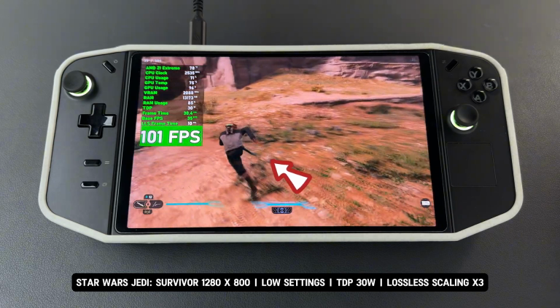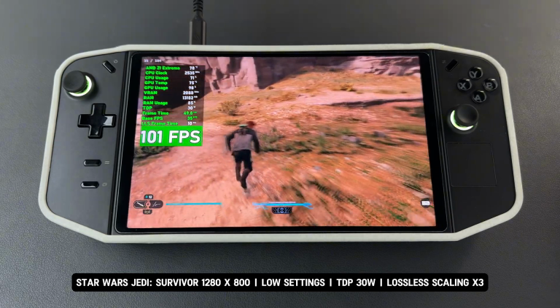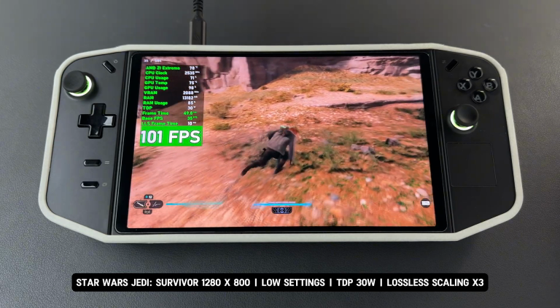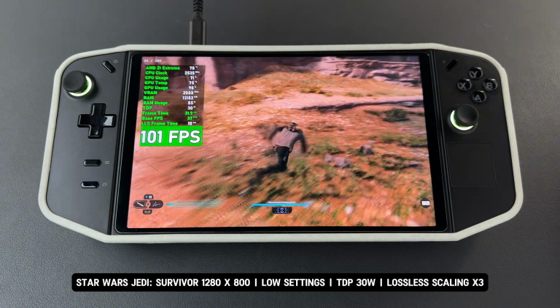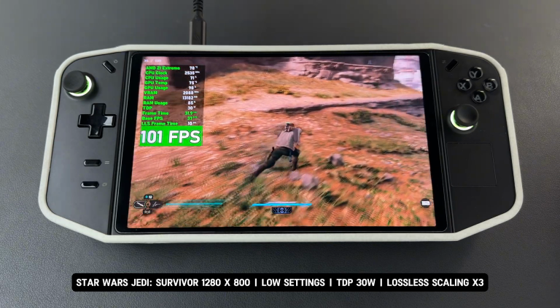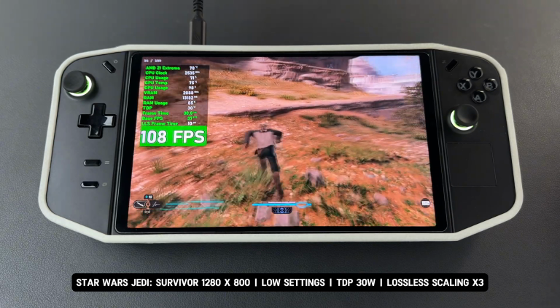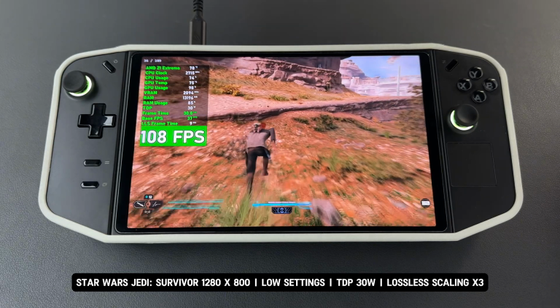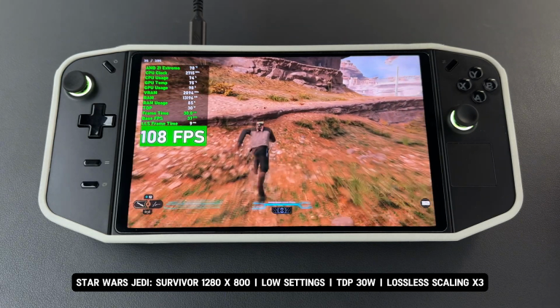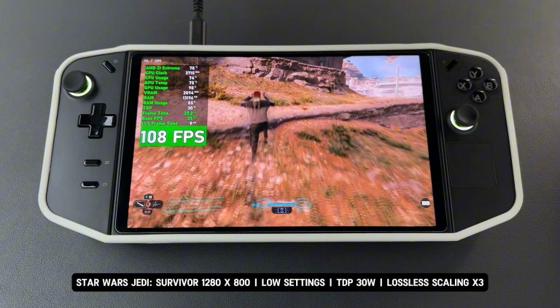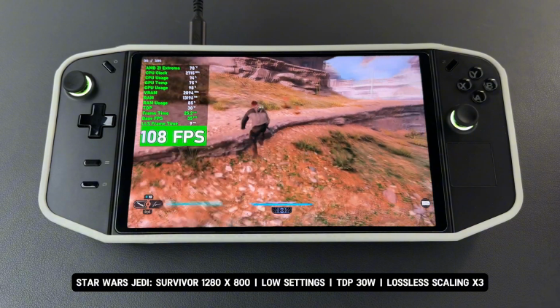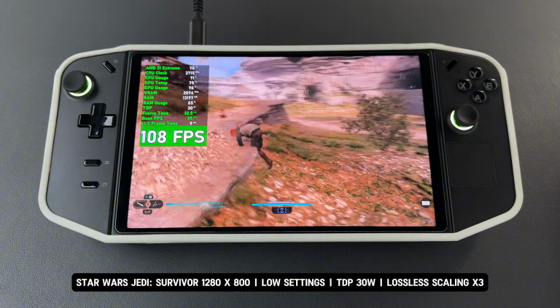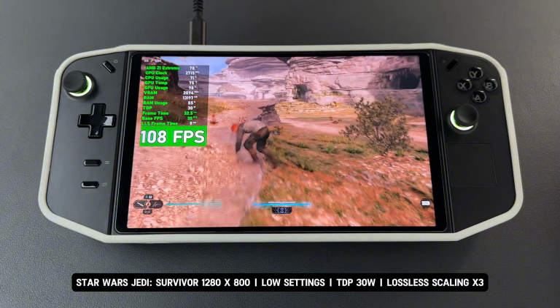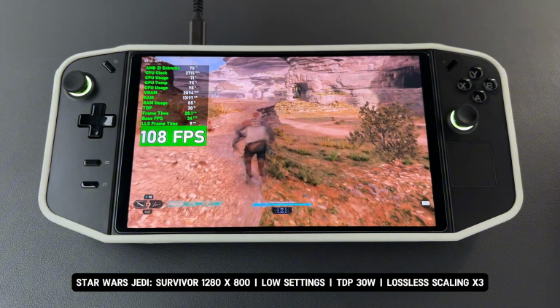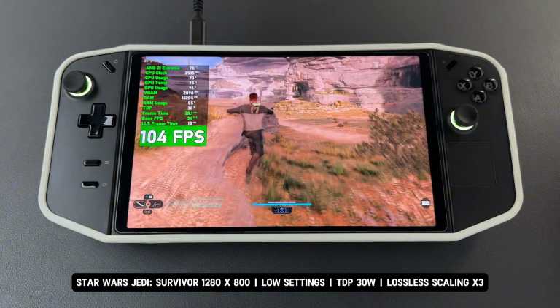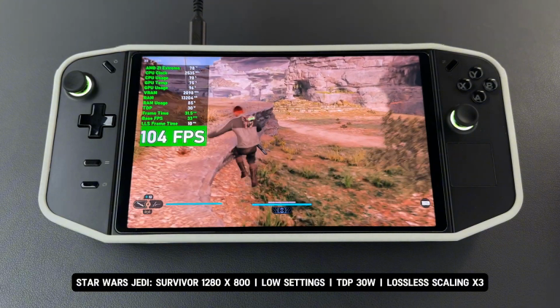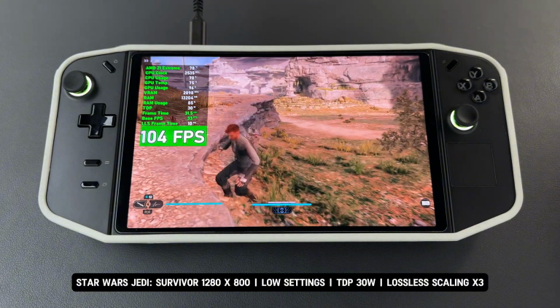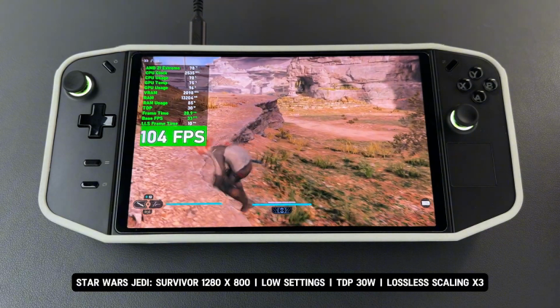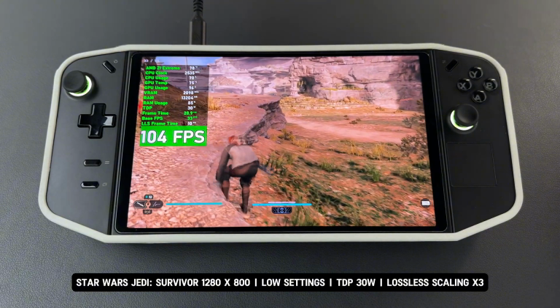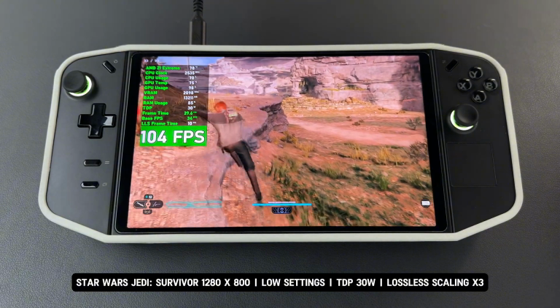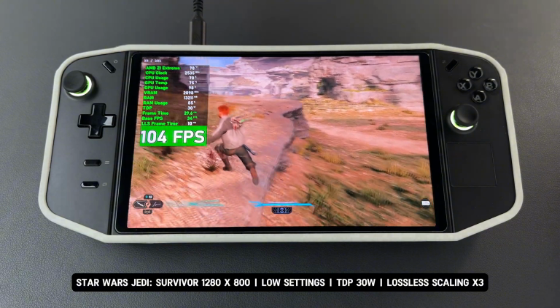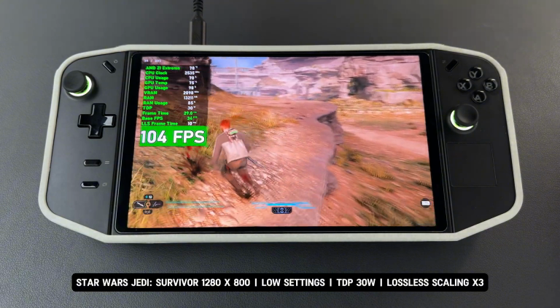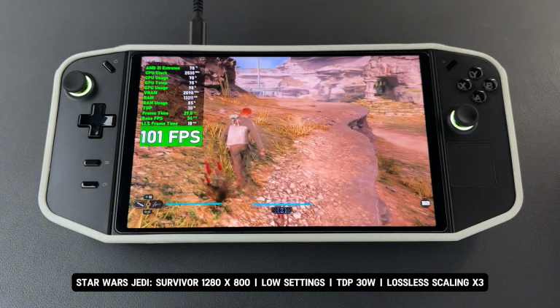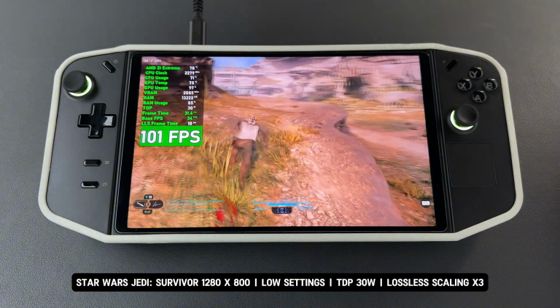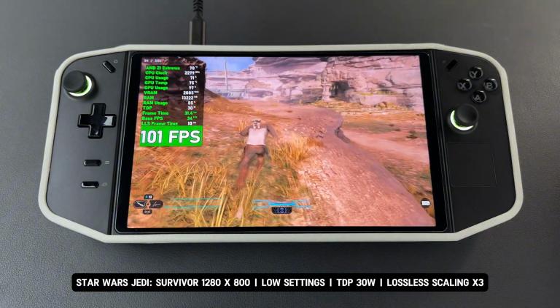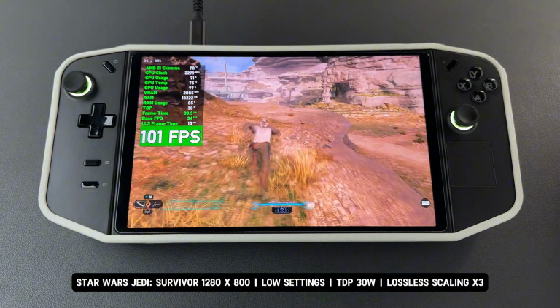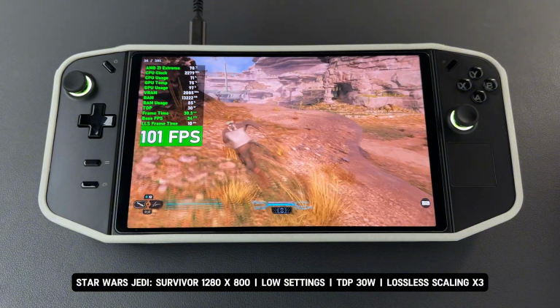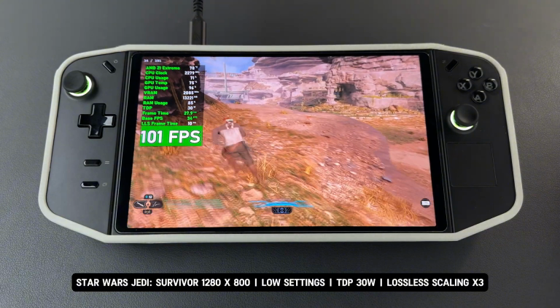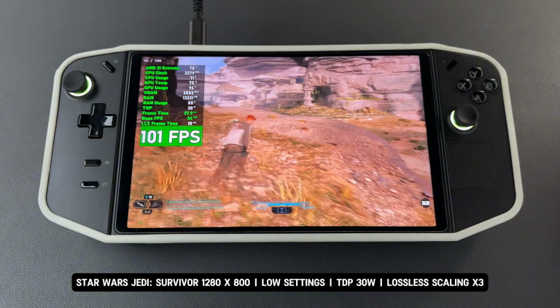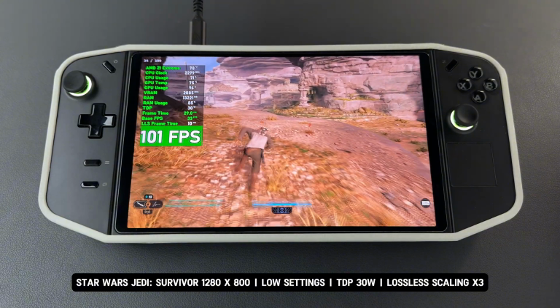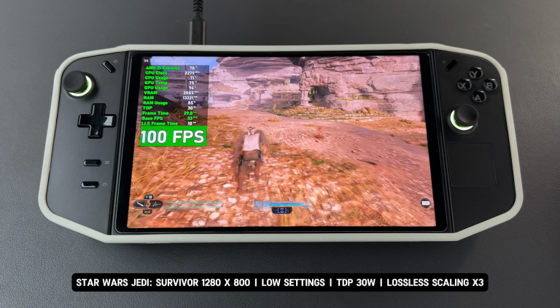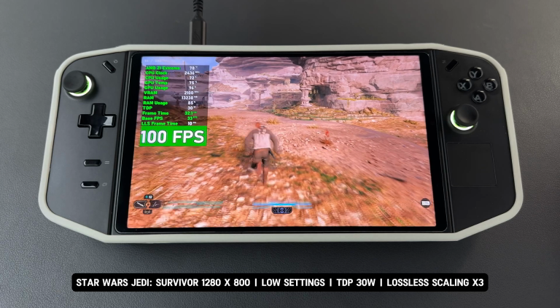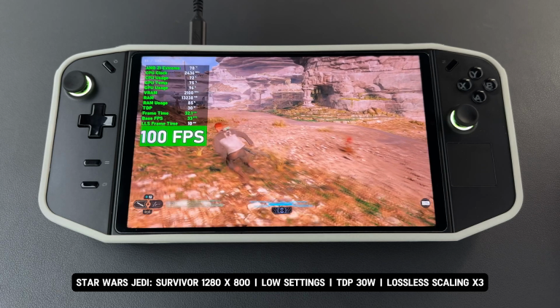The game runs smoothly, but the image quality makes it feel unplayable. Please note that this performance issue may vary depending on the game.